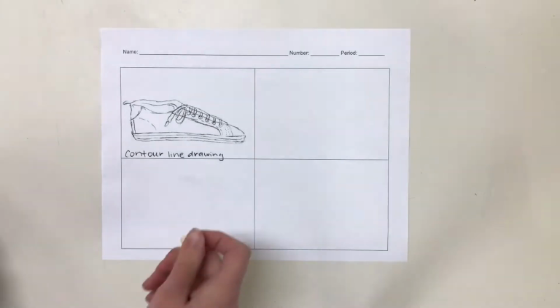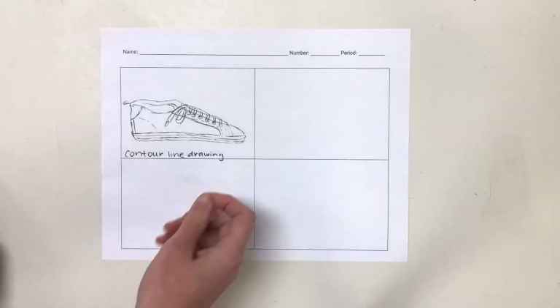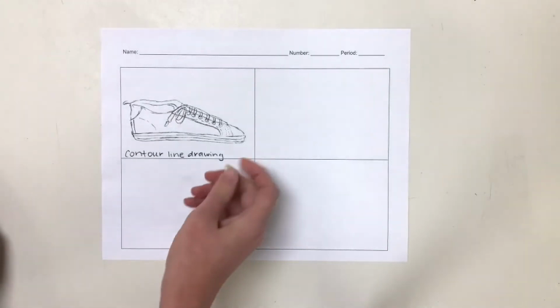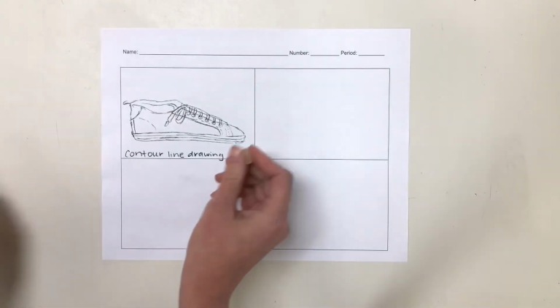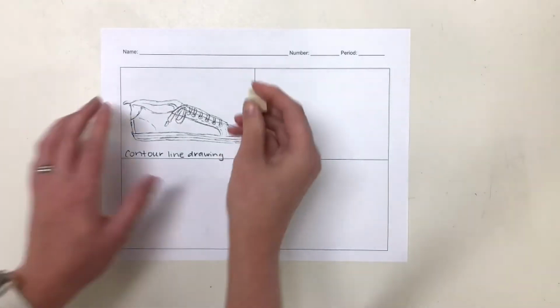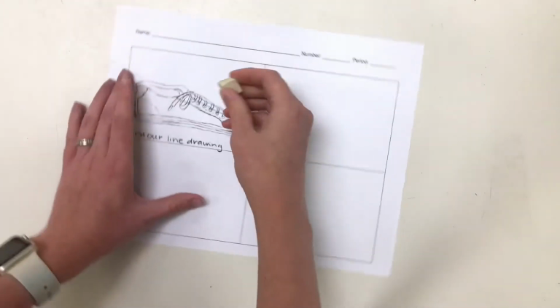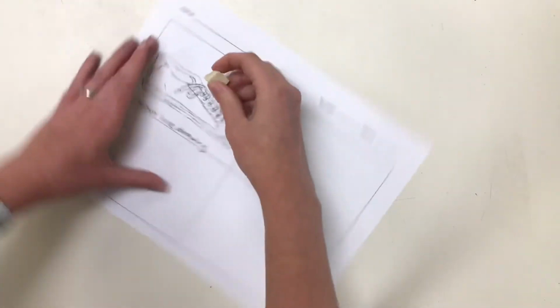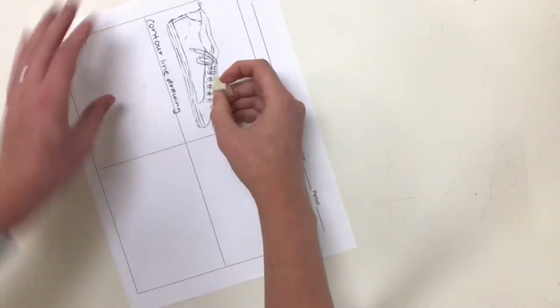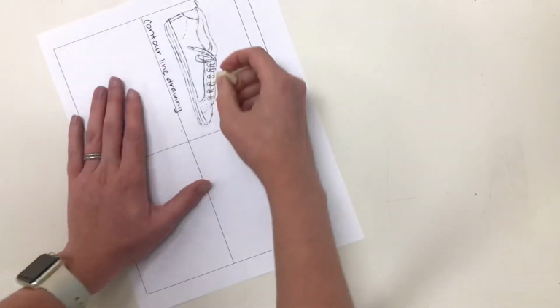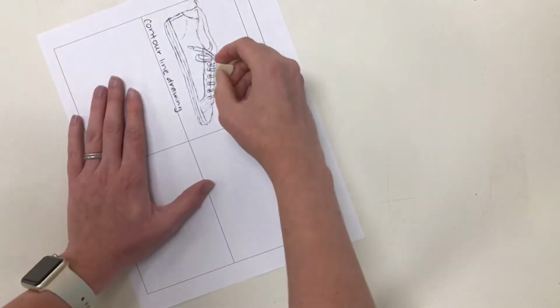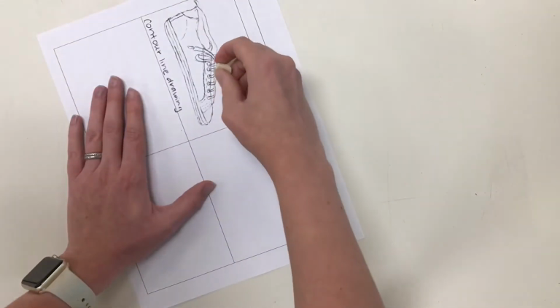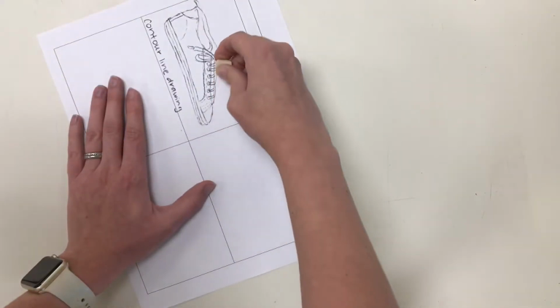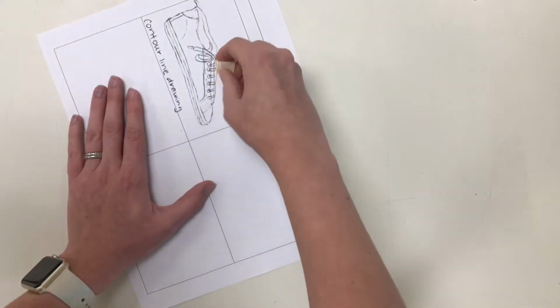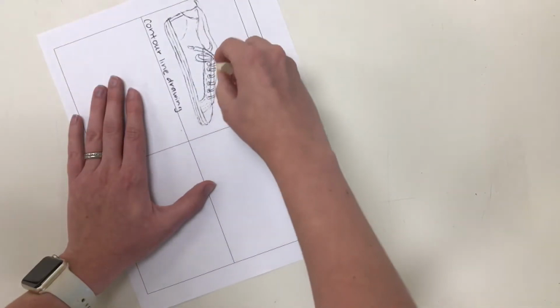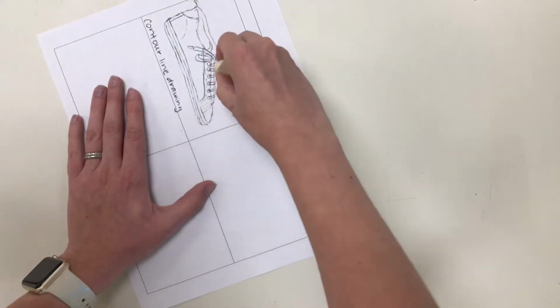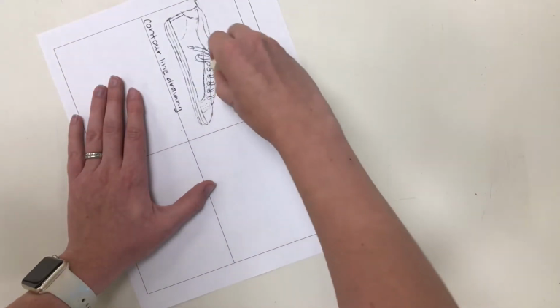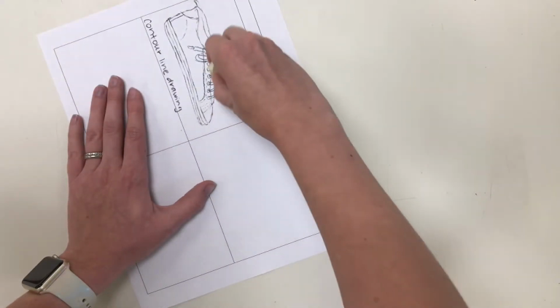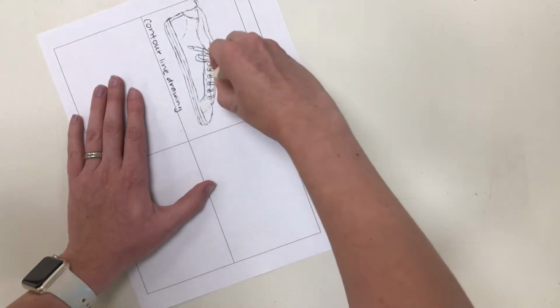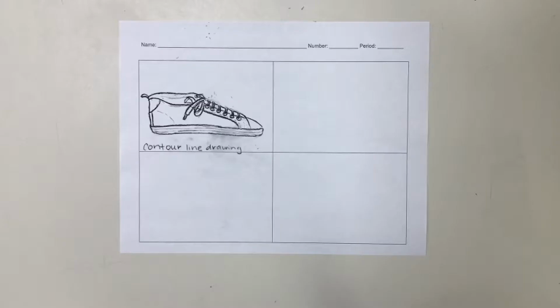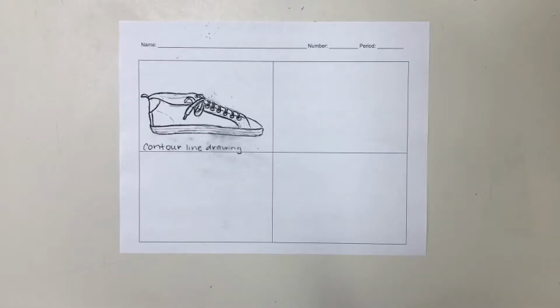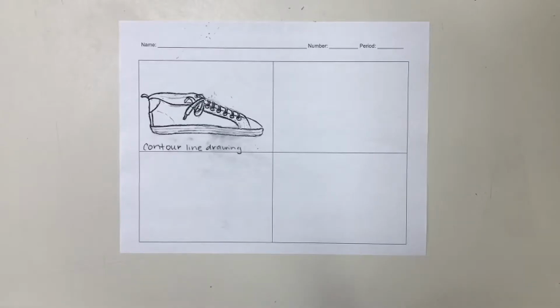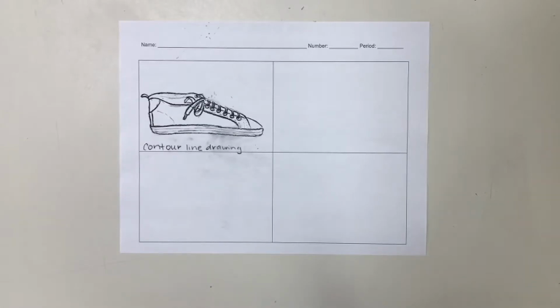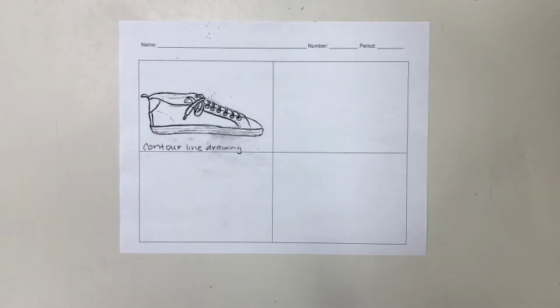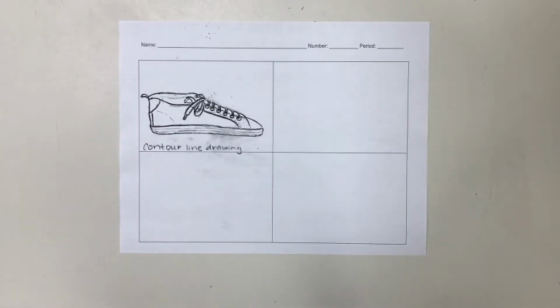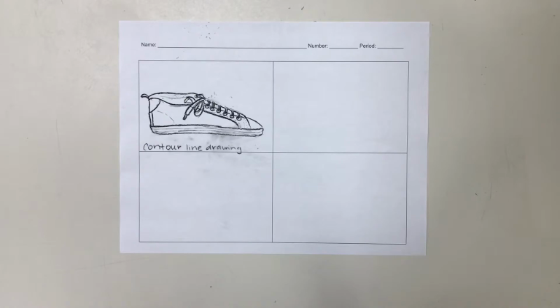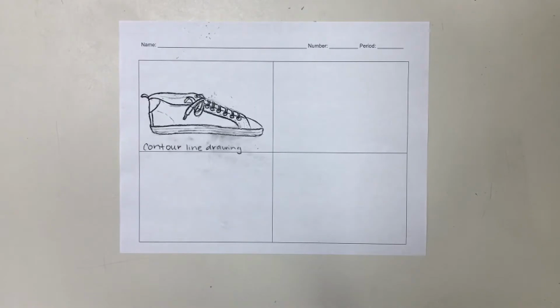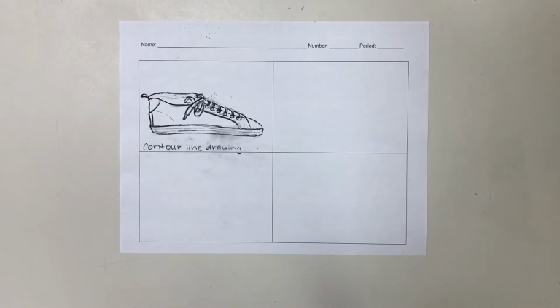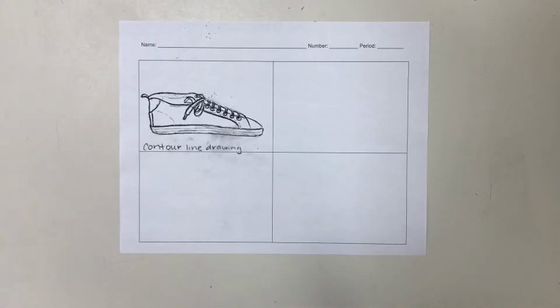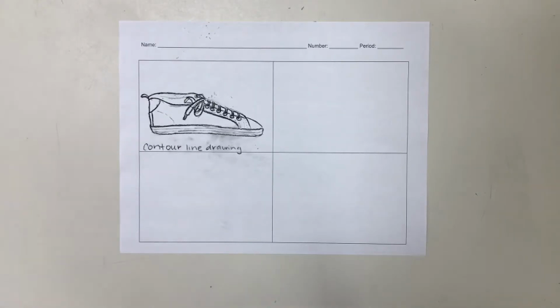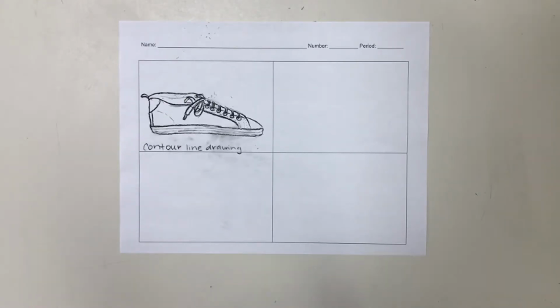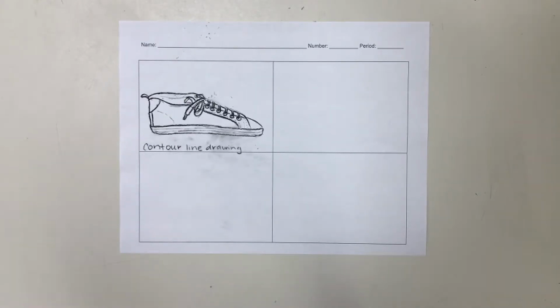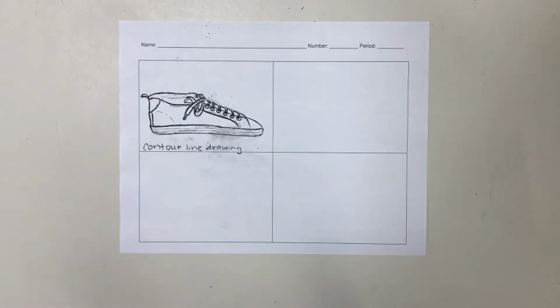If you need to, you can go back and make some adjustments. And there is my contour line drawing.